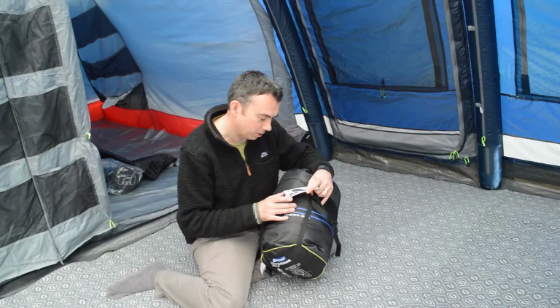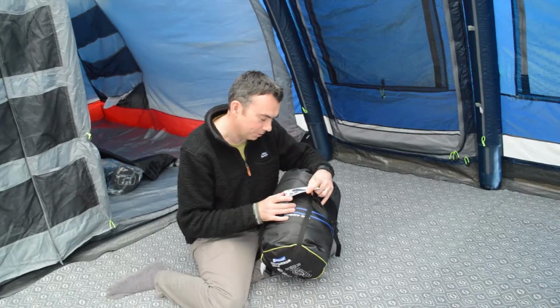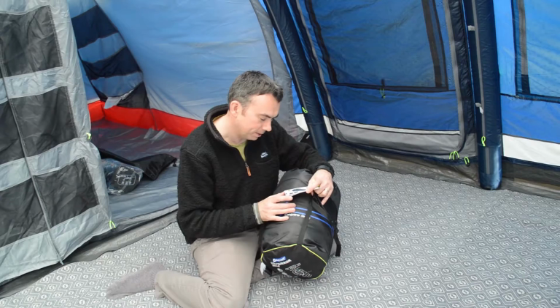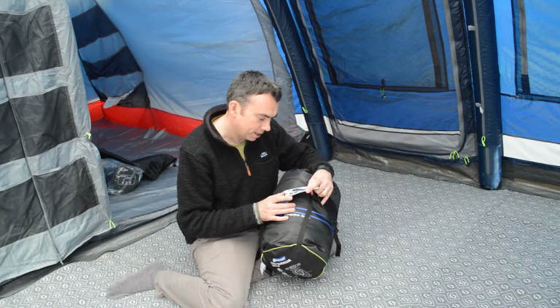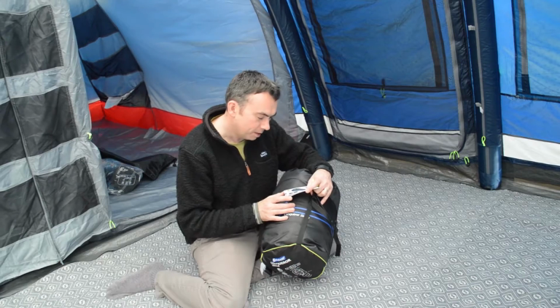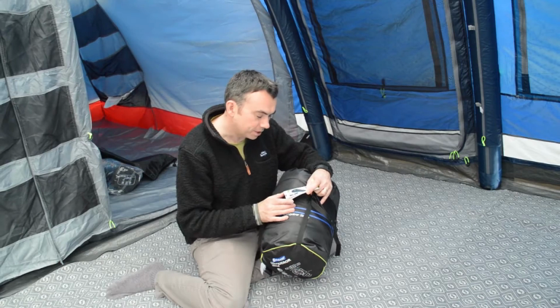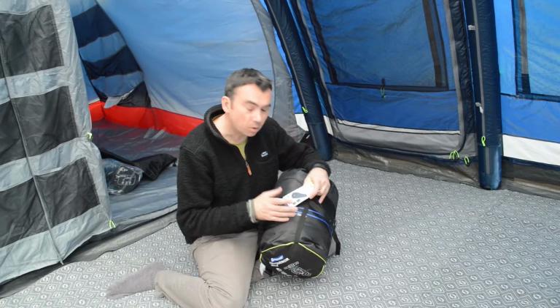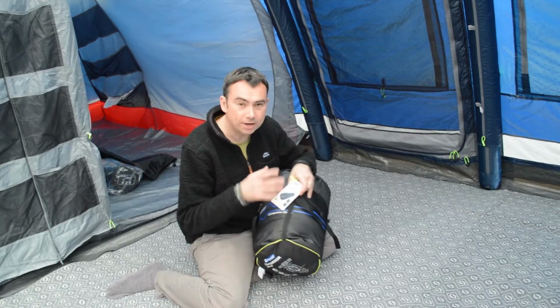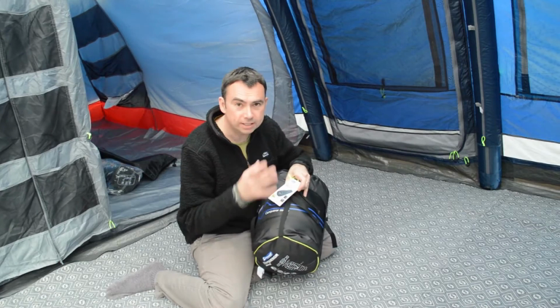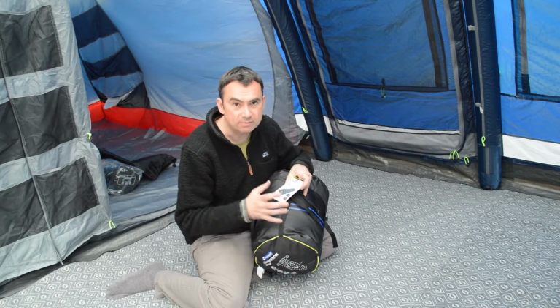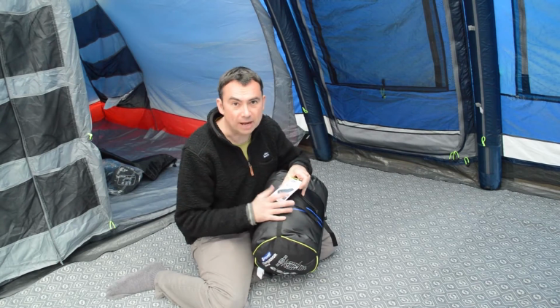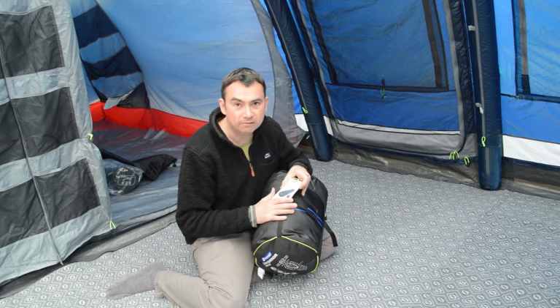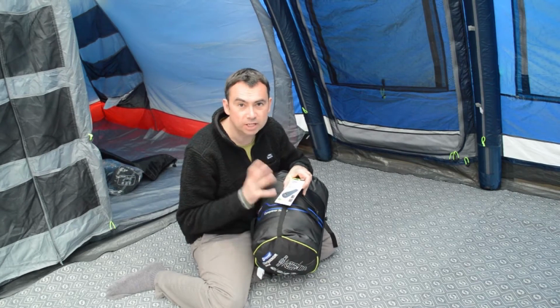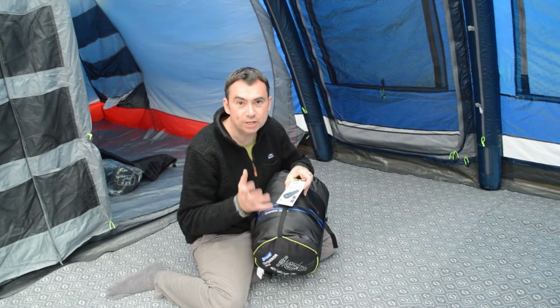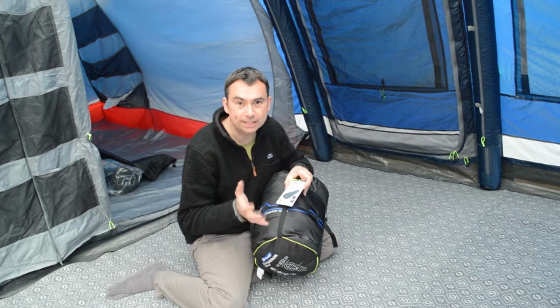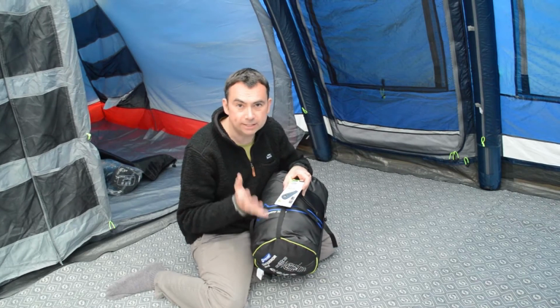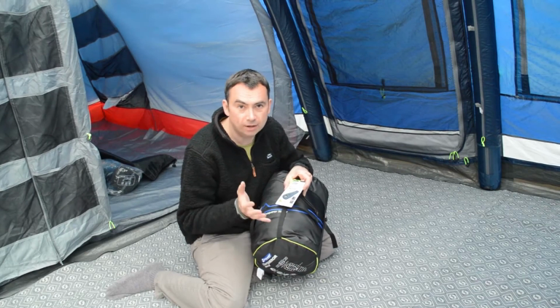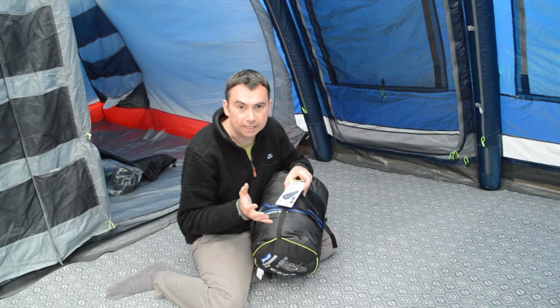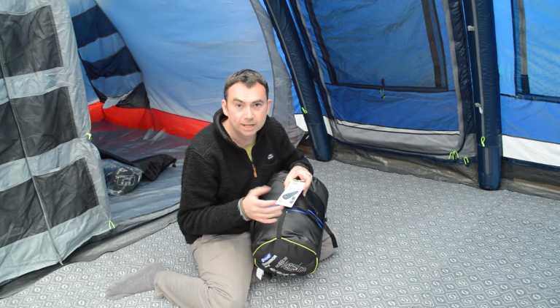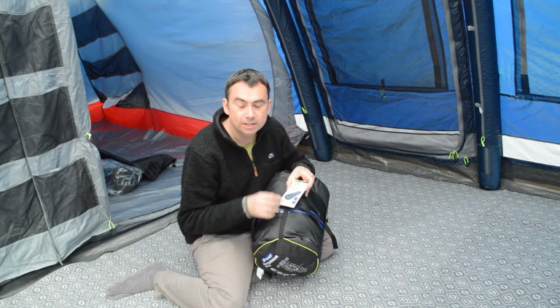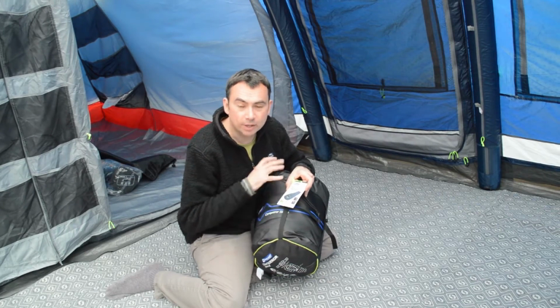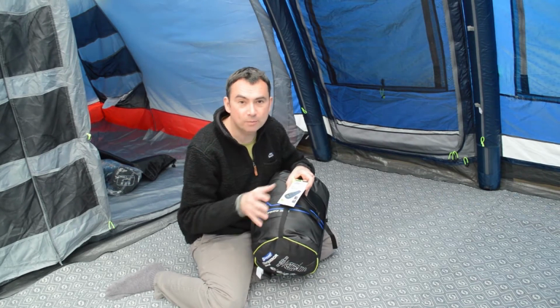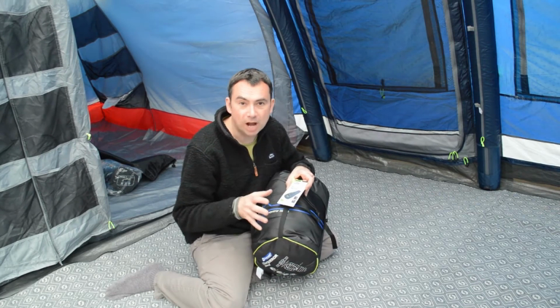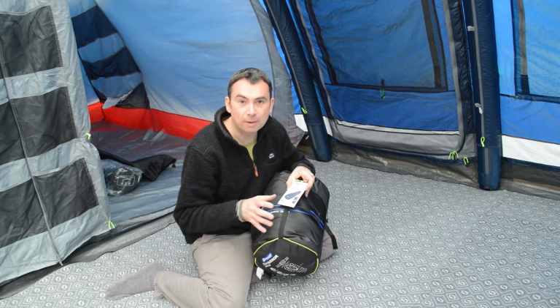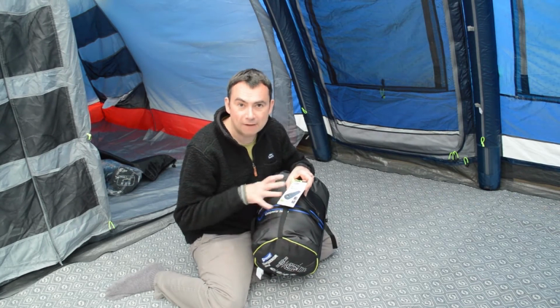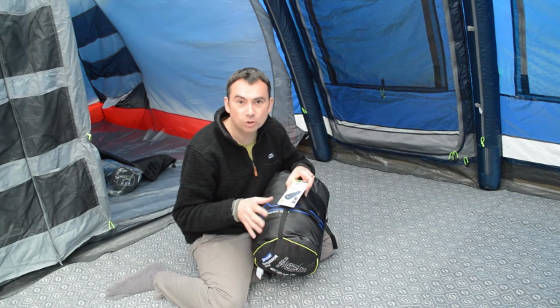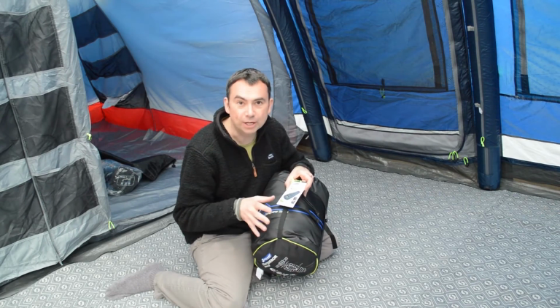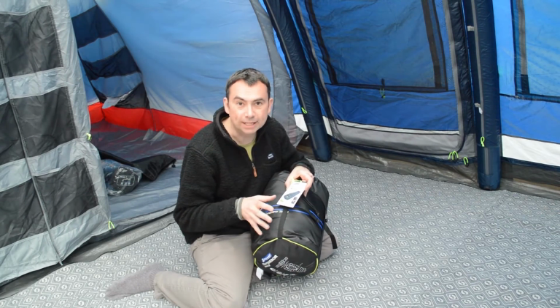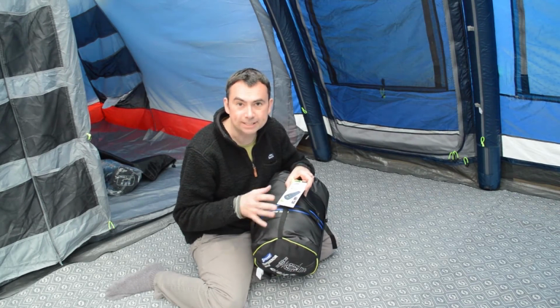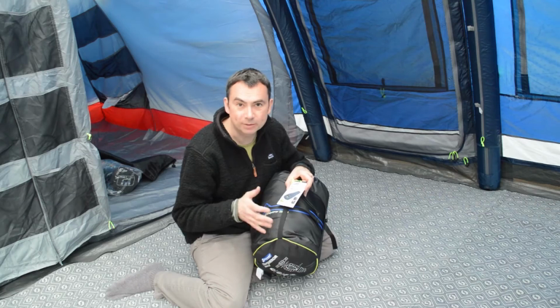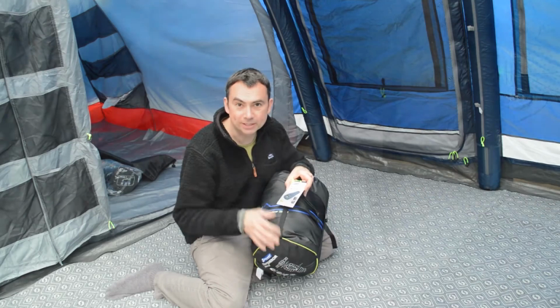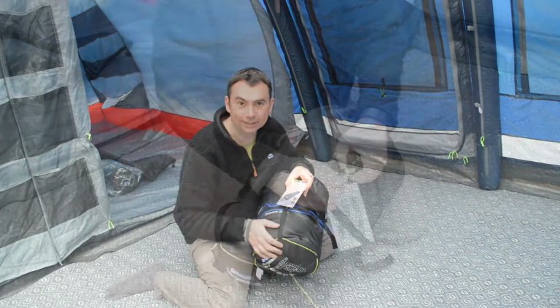It's quite a nice sleeping bag with a very unique design, so we're going to open it up and have a look at it and see what it's like.